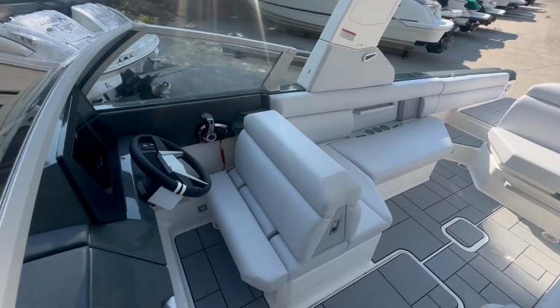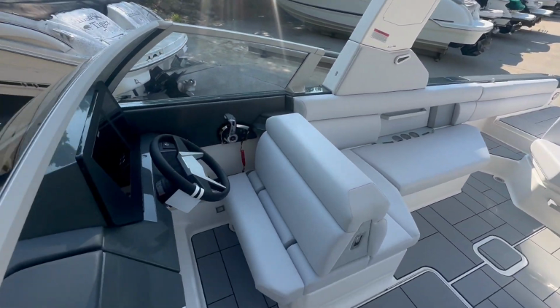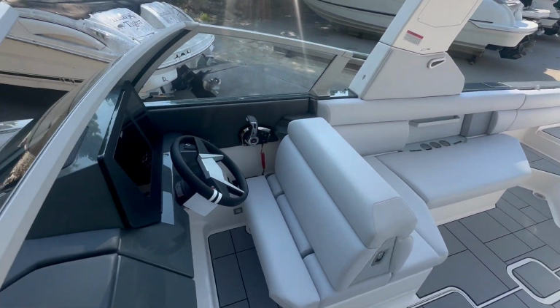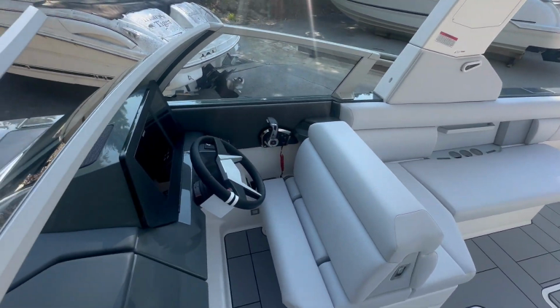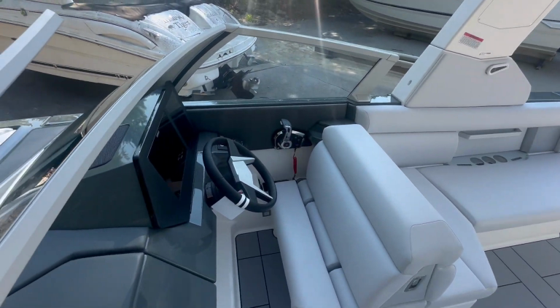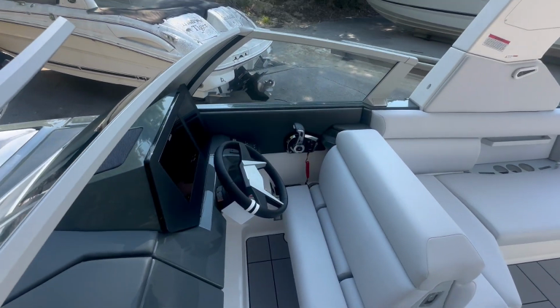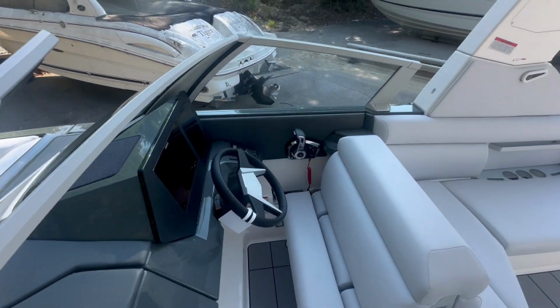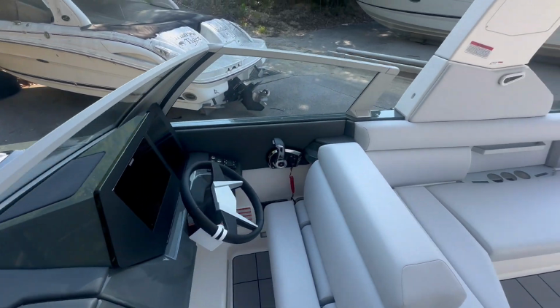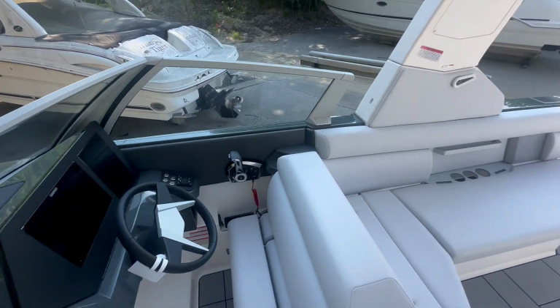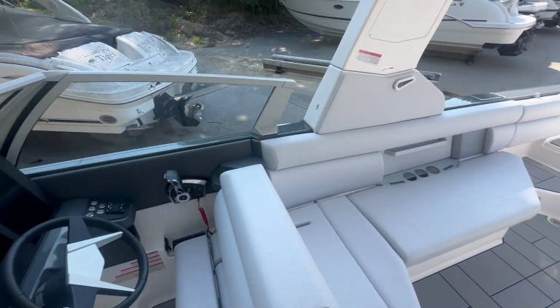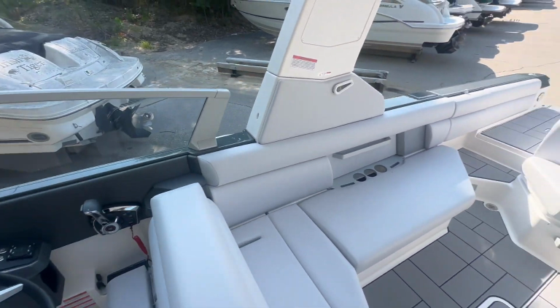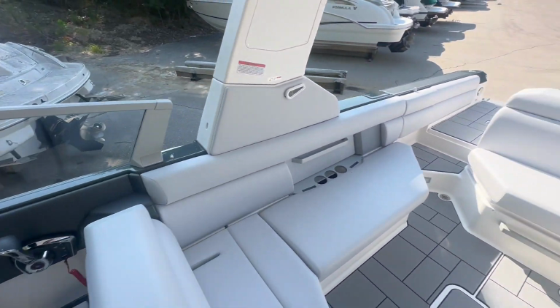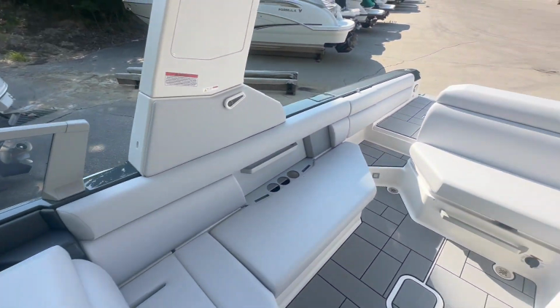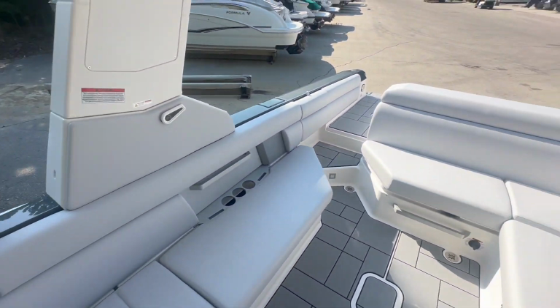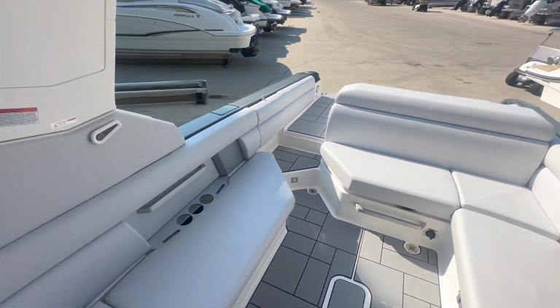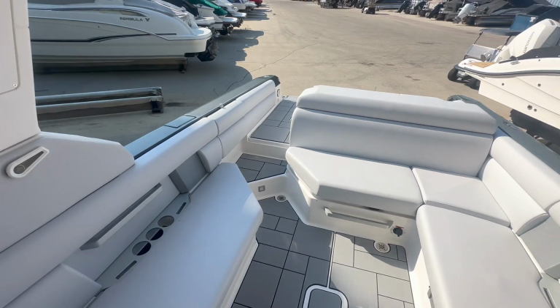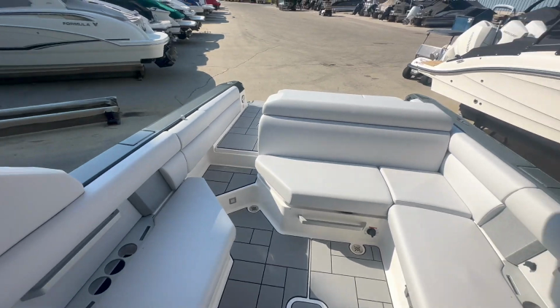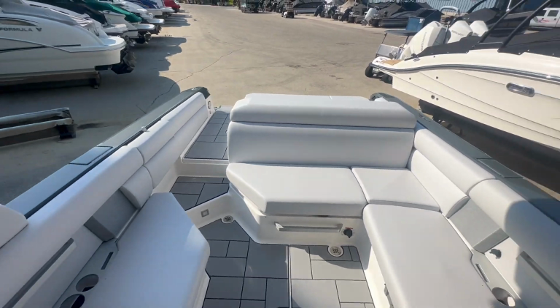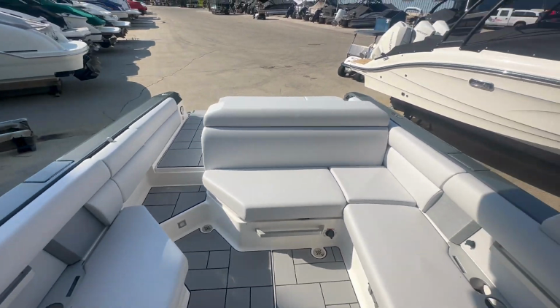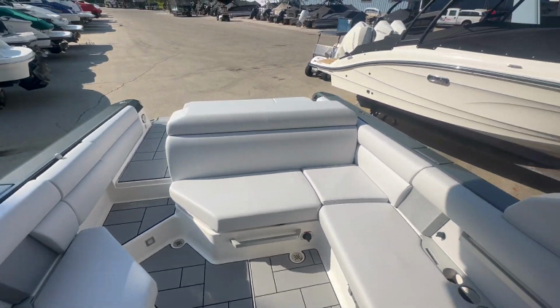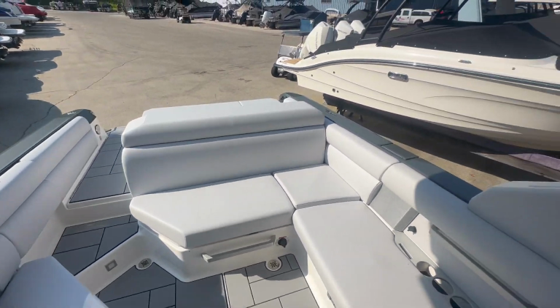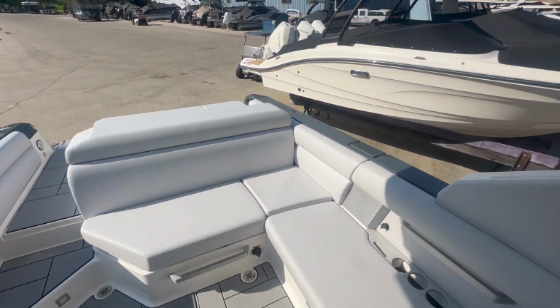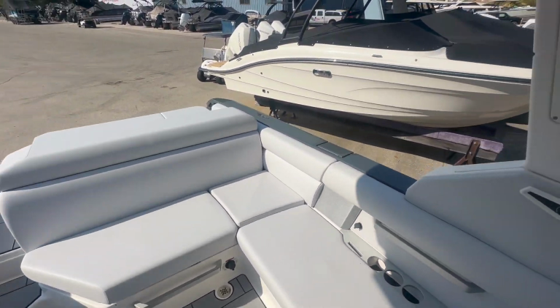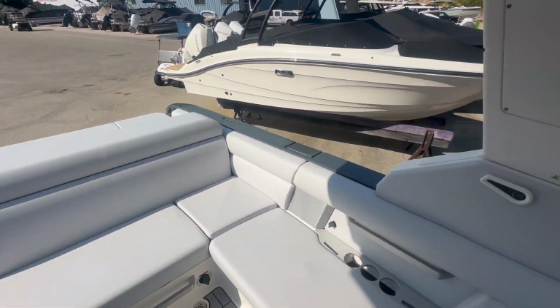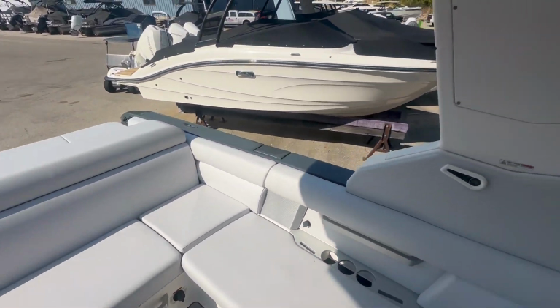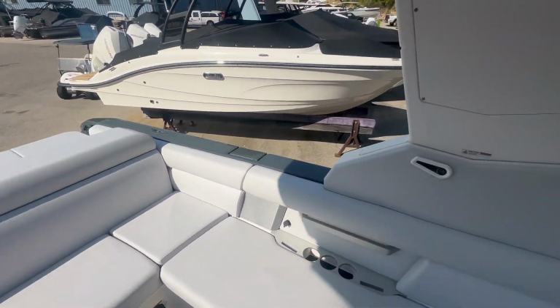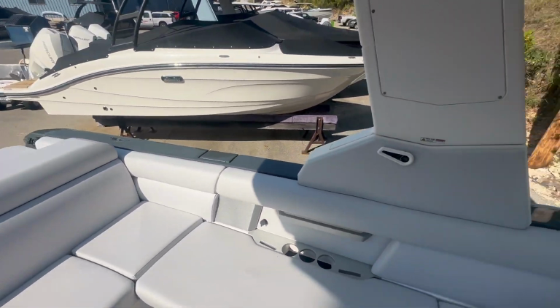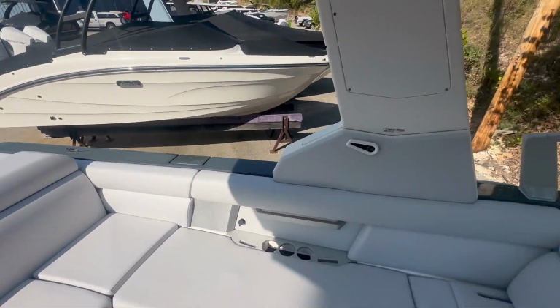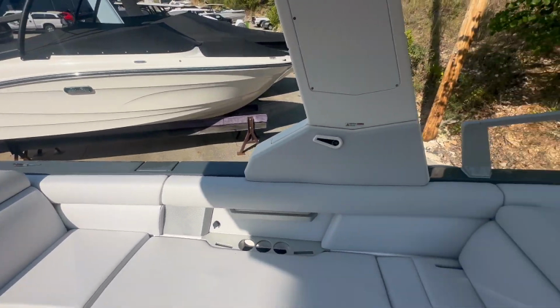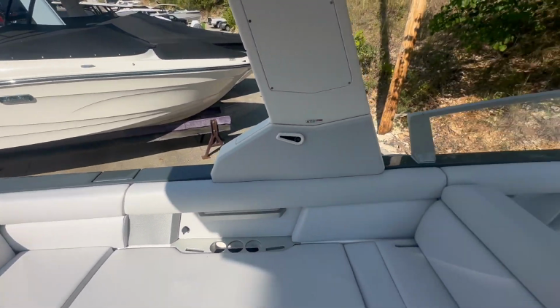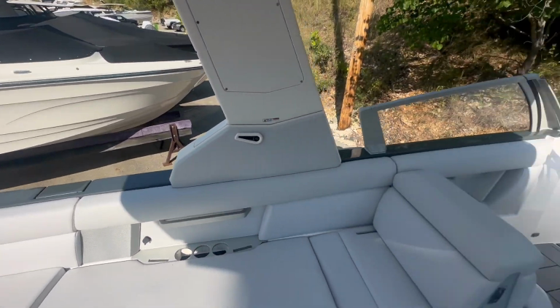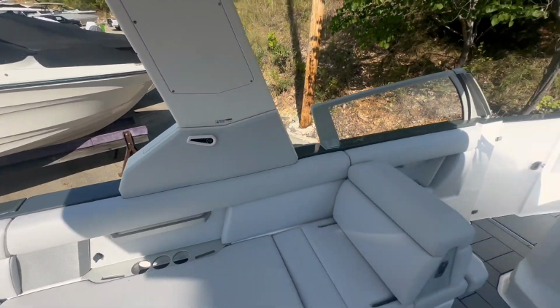The best way for us to show this boat to you and how it handles is to come do a demo with me today here at Lake of the Ozarks MarineMax. Come check out the Aviara AV-28.